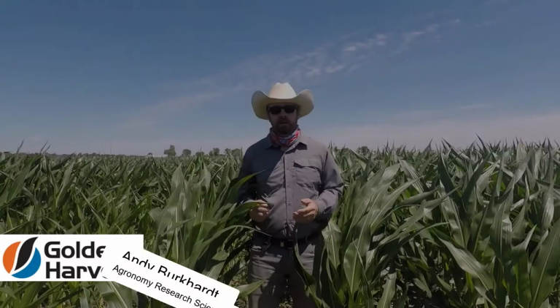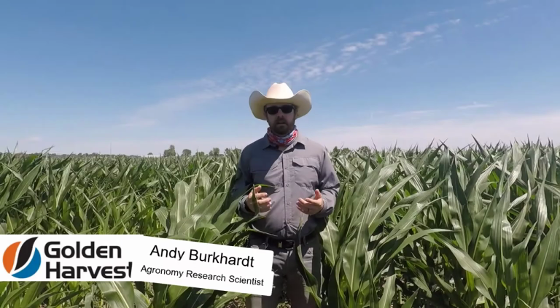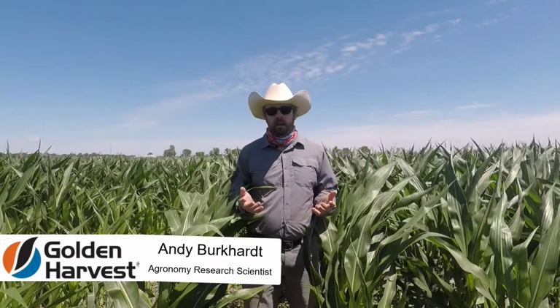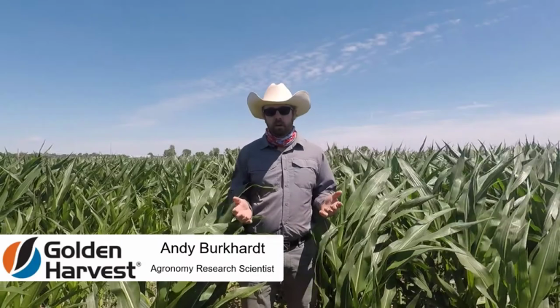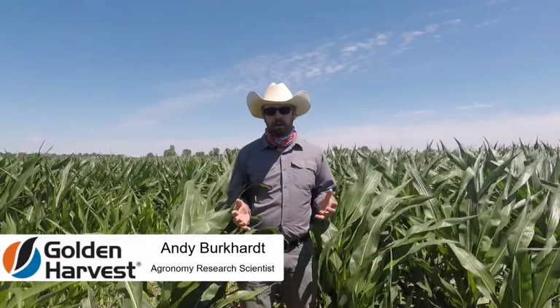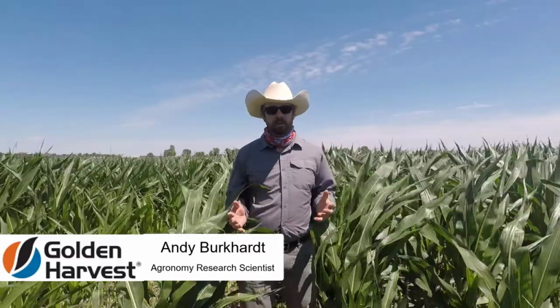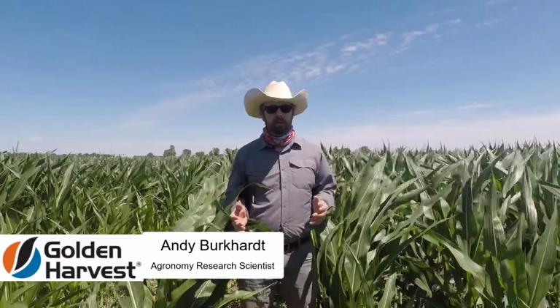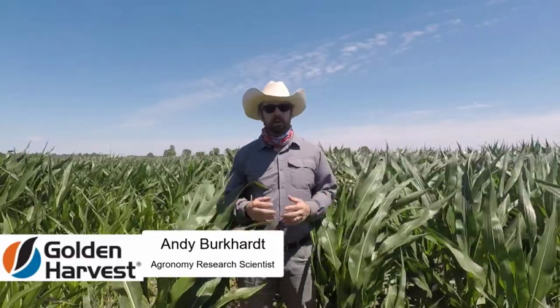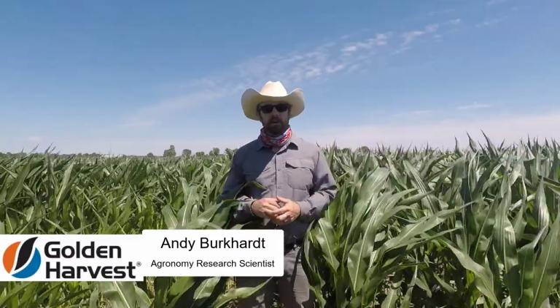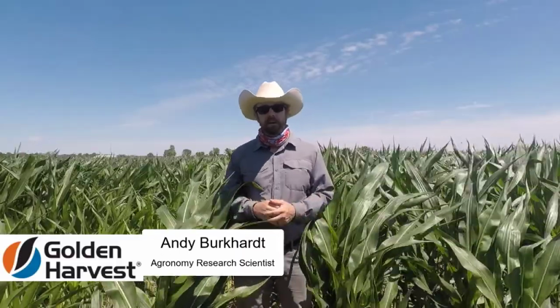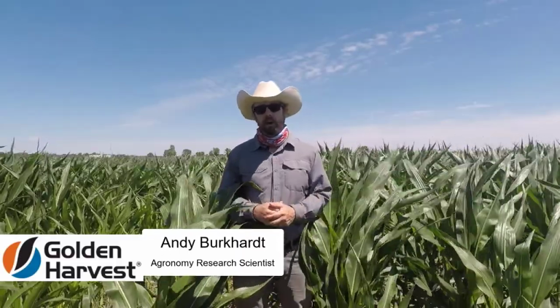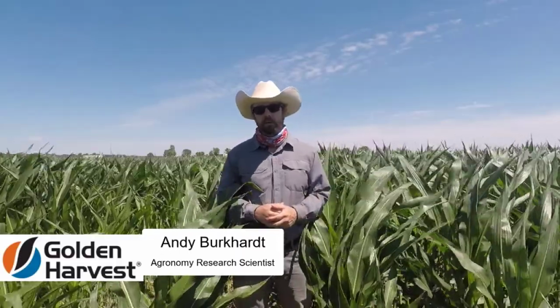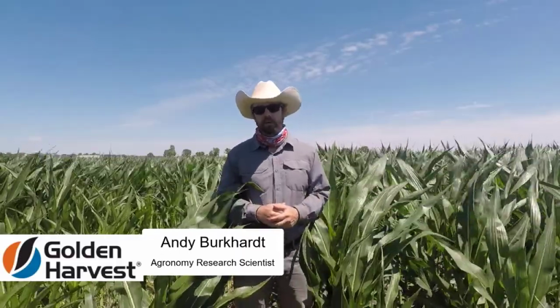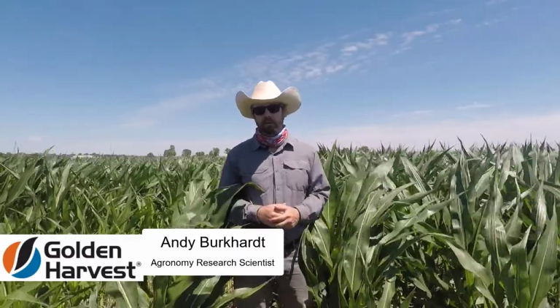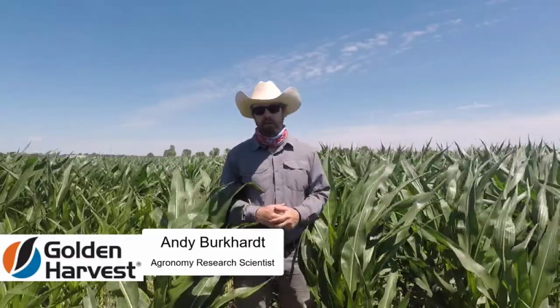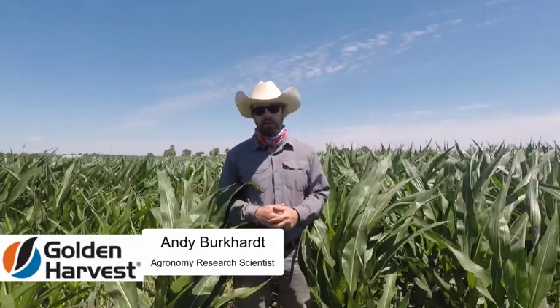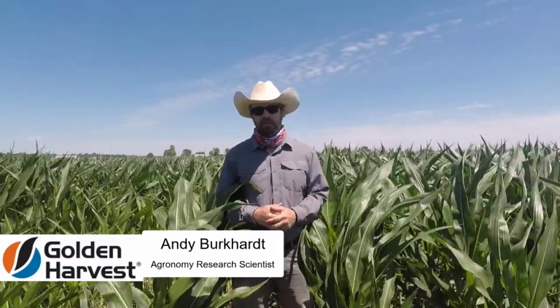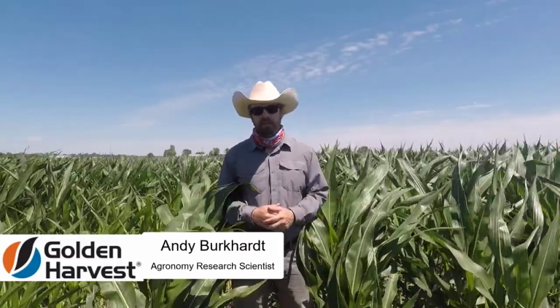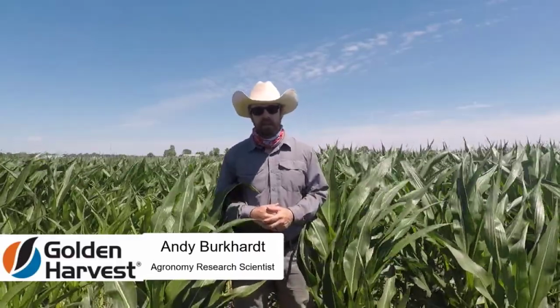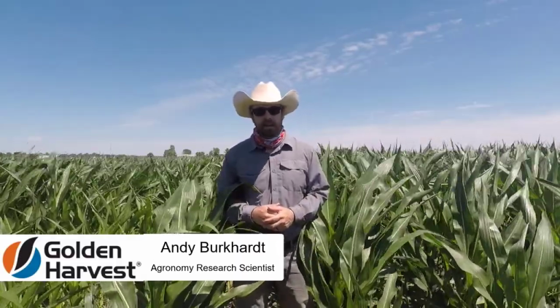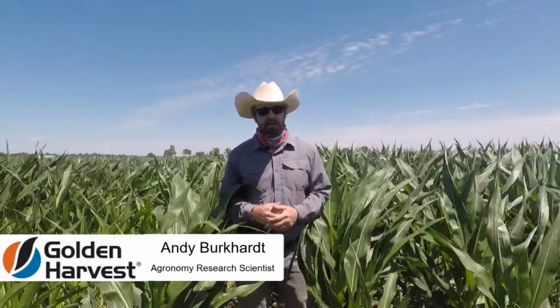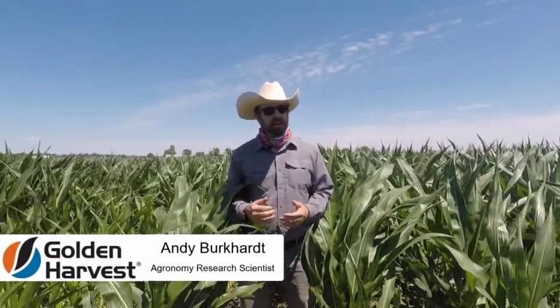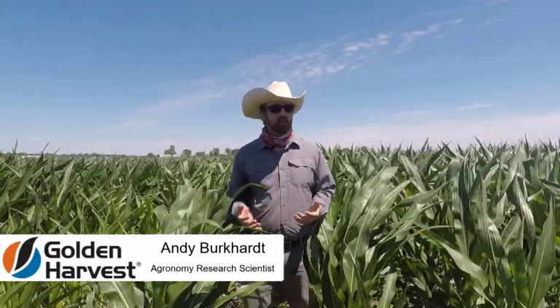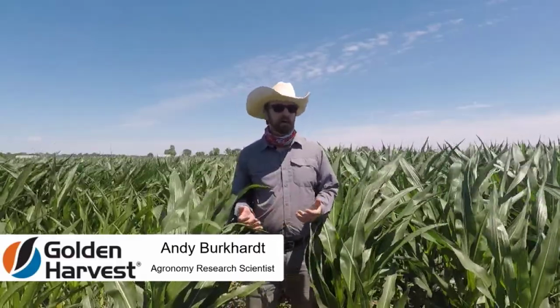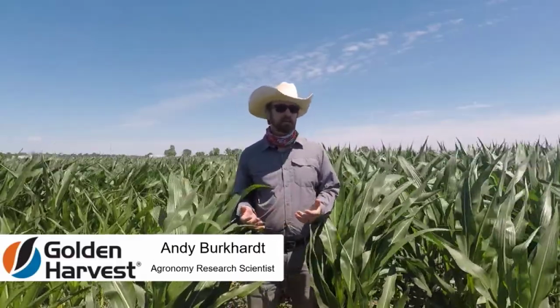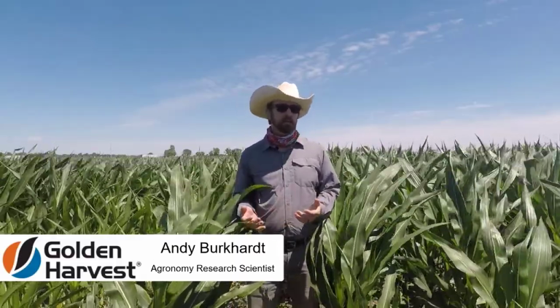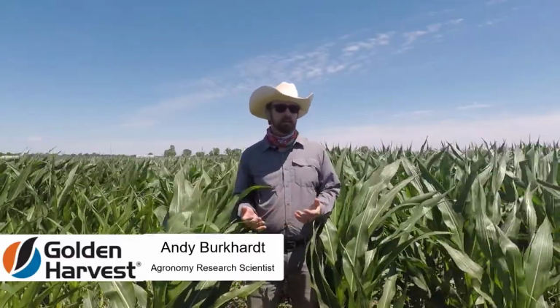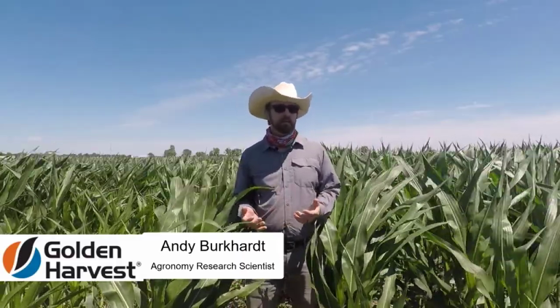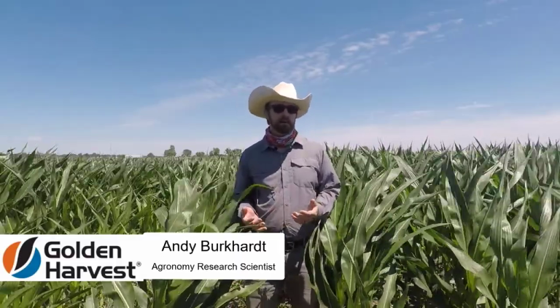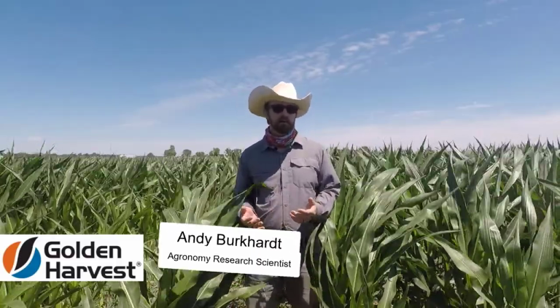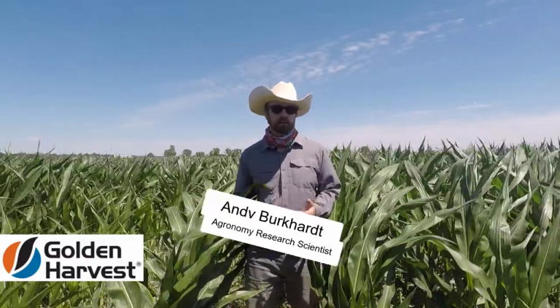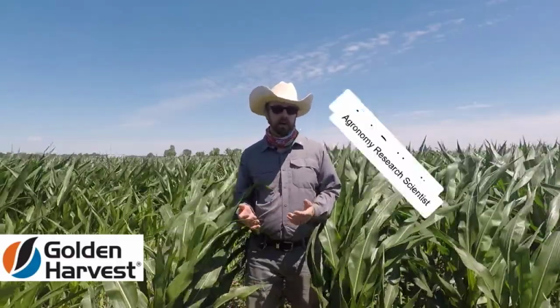Hello, I'm Andy Burkhart, agronomic research scientist, and today I'm going to talk to you a little bit about cover crops.